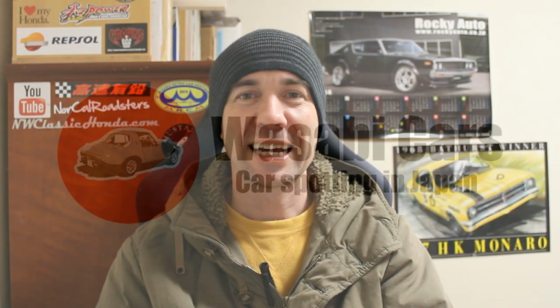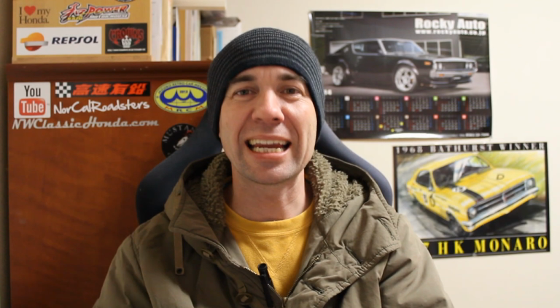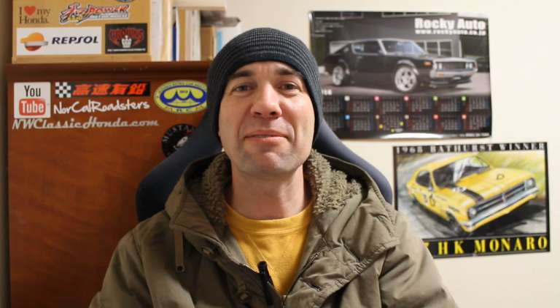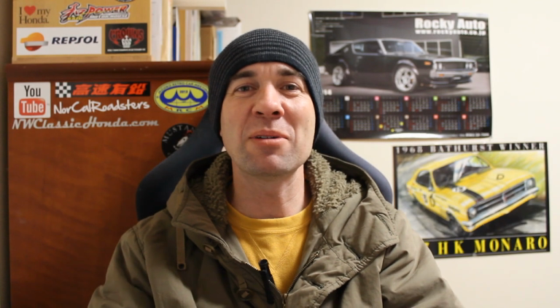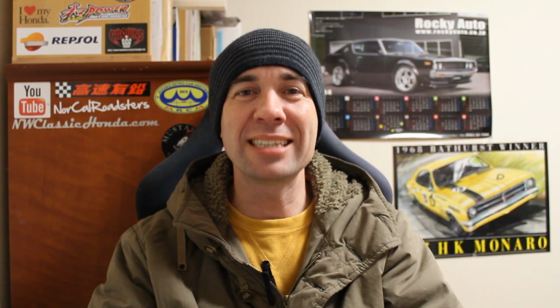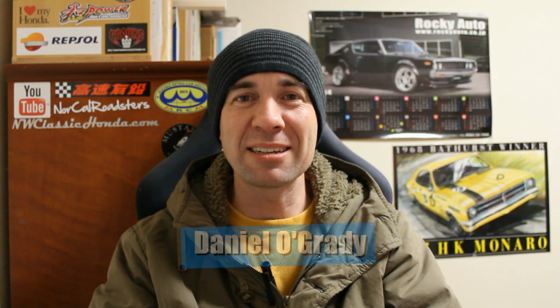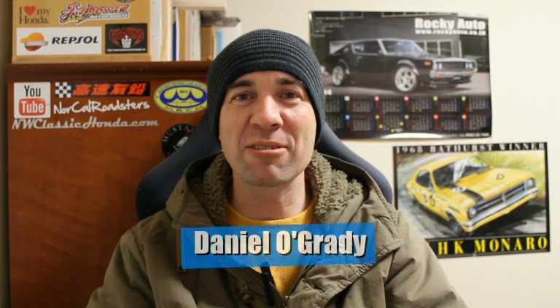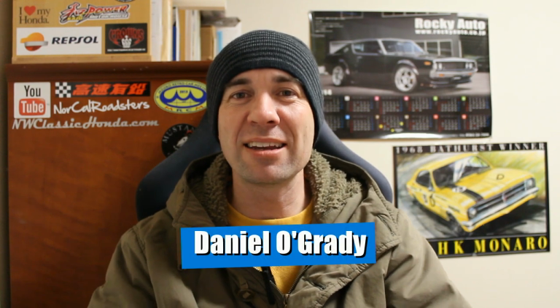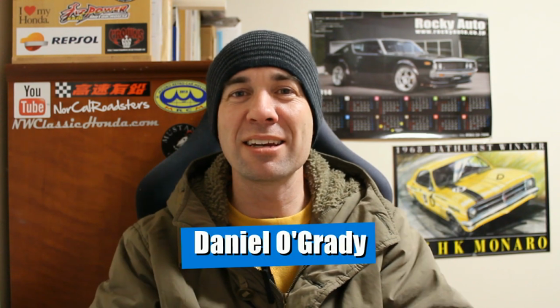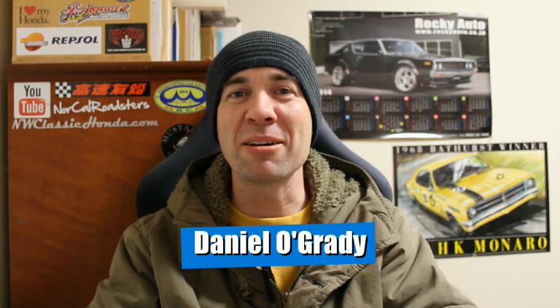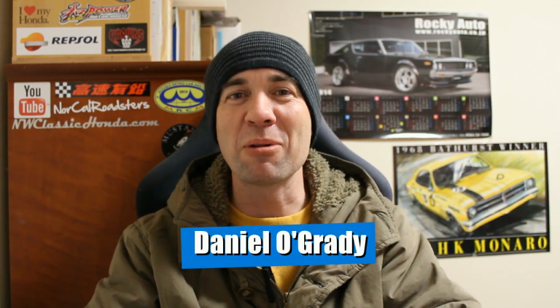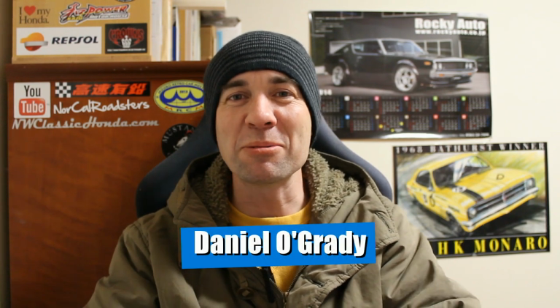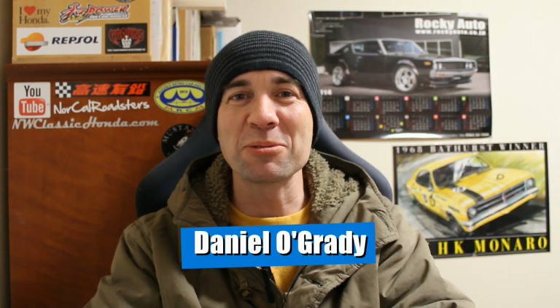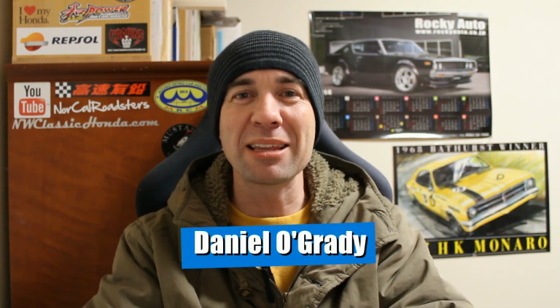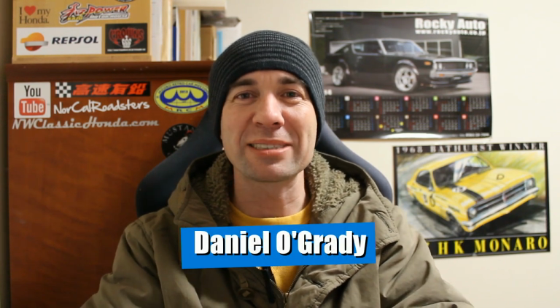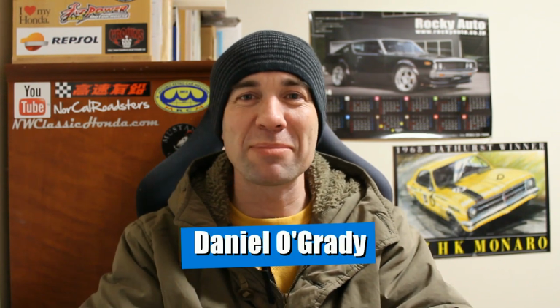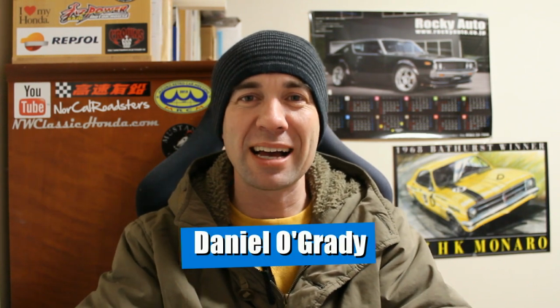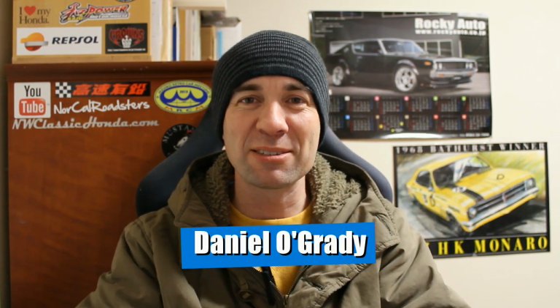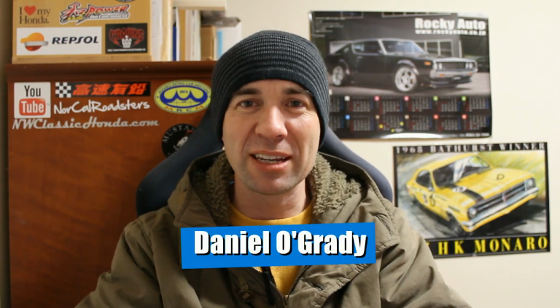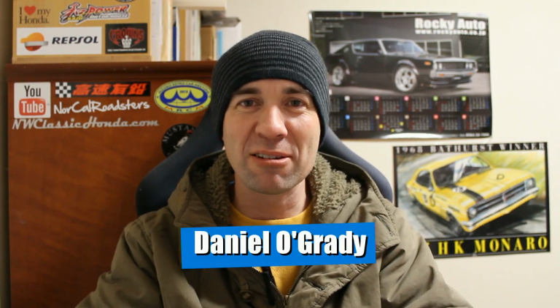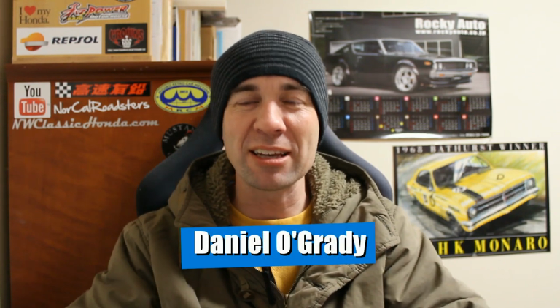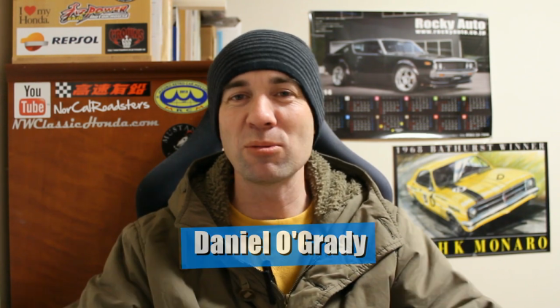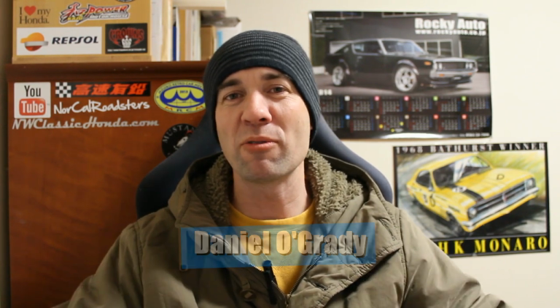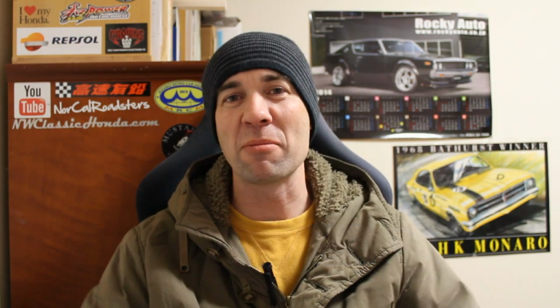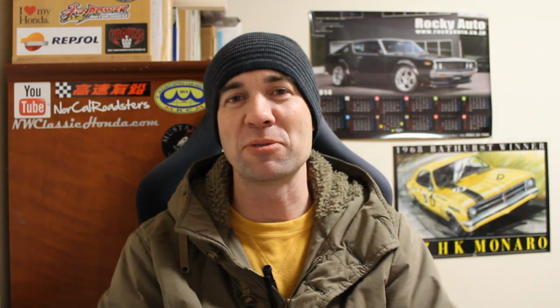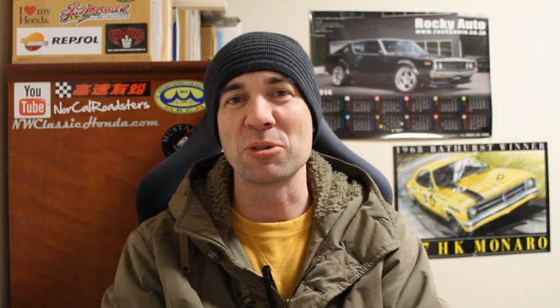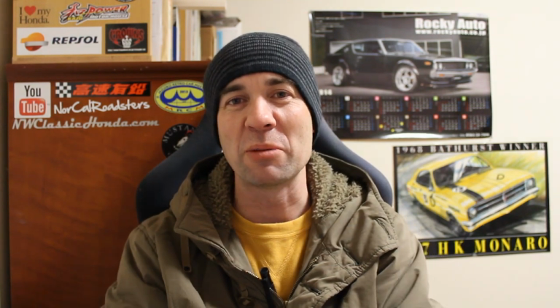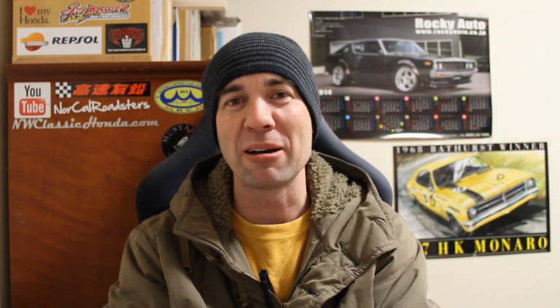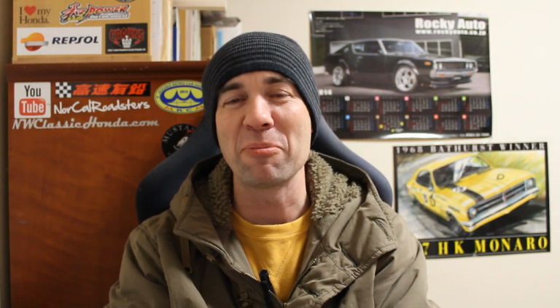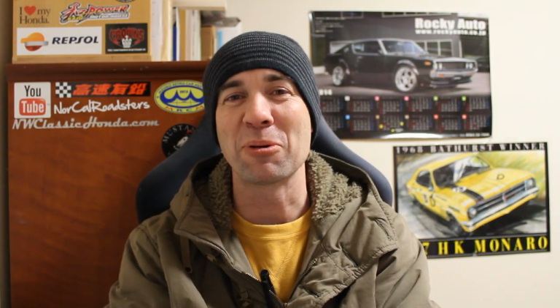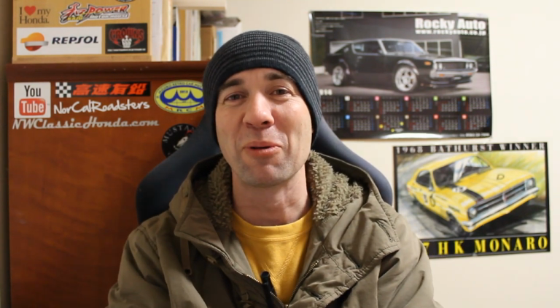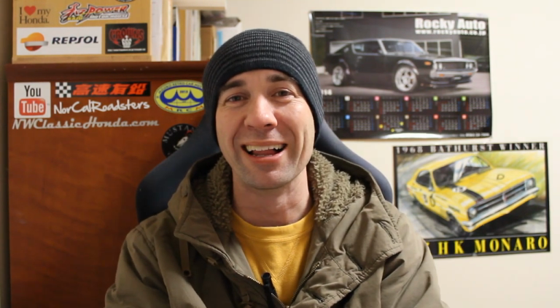G'day everyone, Daniel O'Grady here and welcome to another Wasabi Cars video. Thank you all very much for joining me, I hope you're all well.